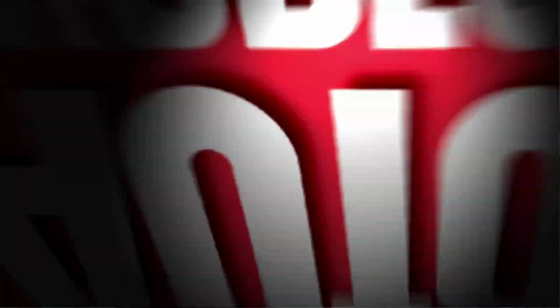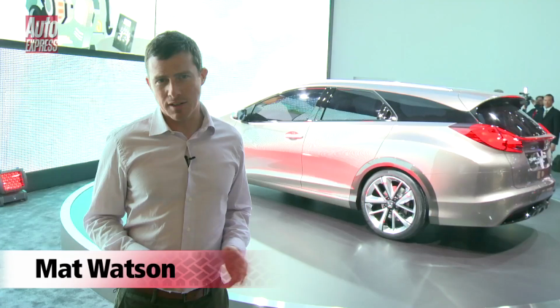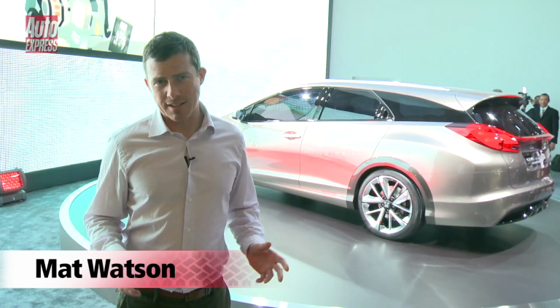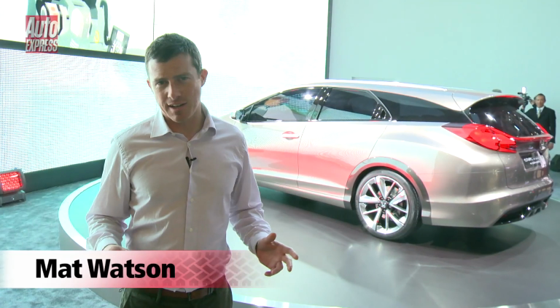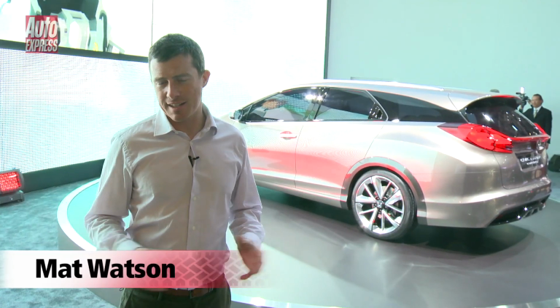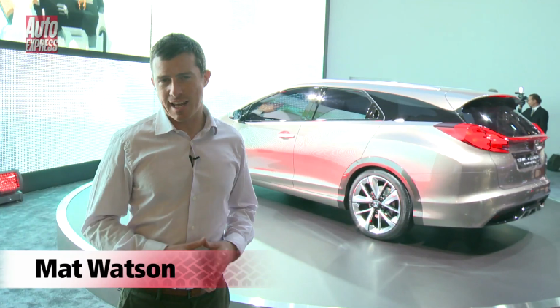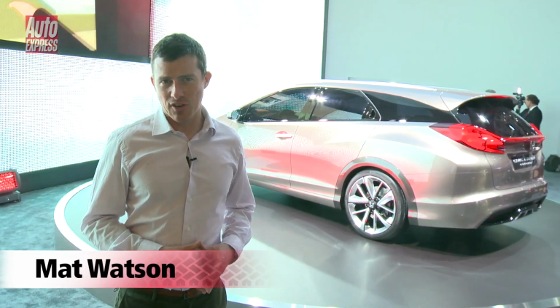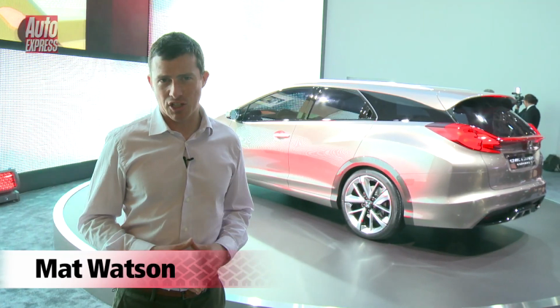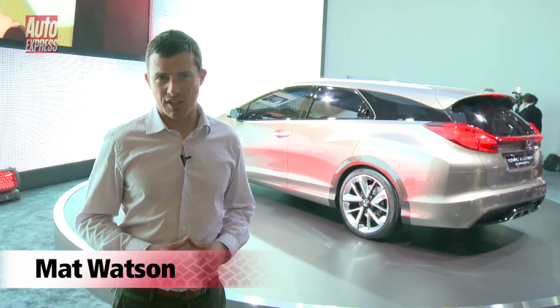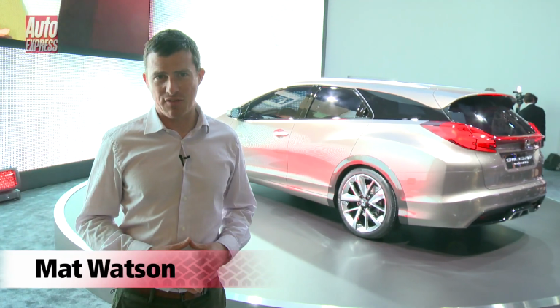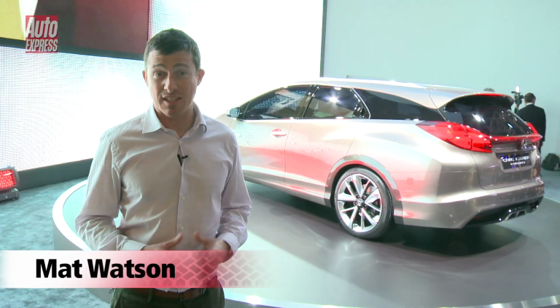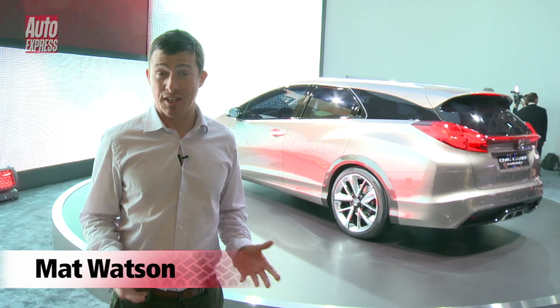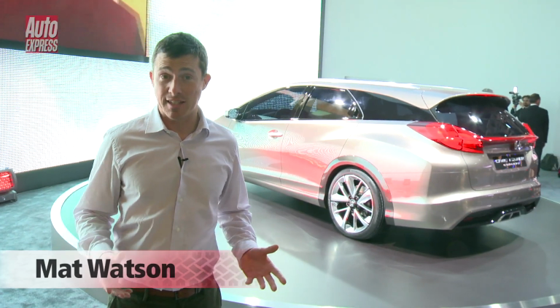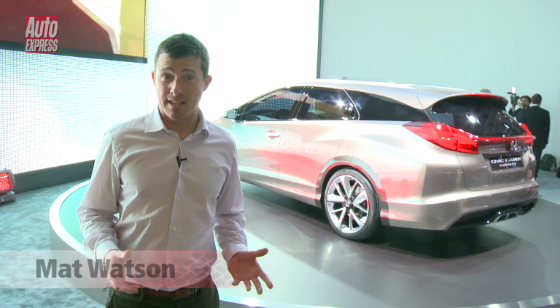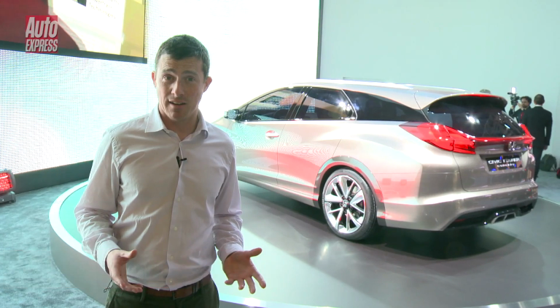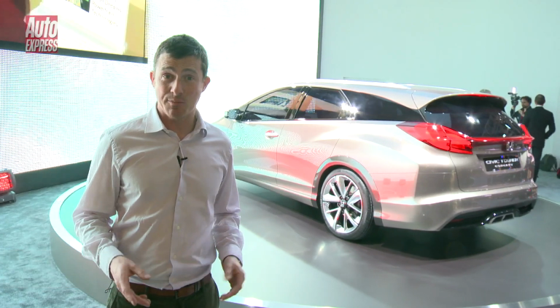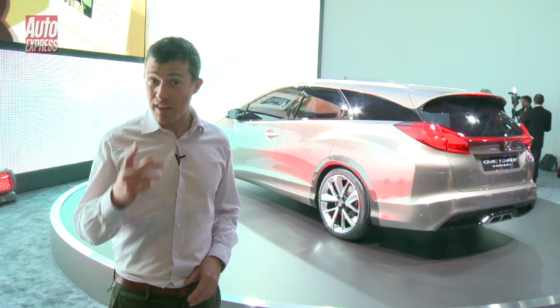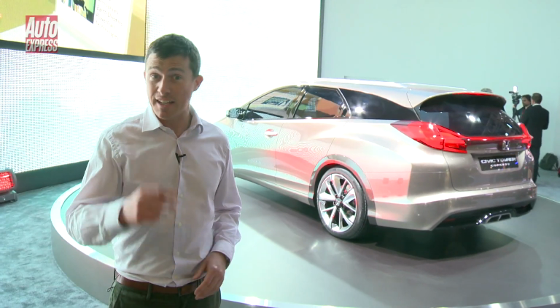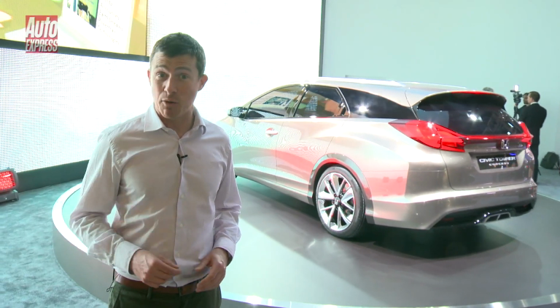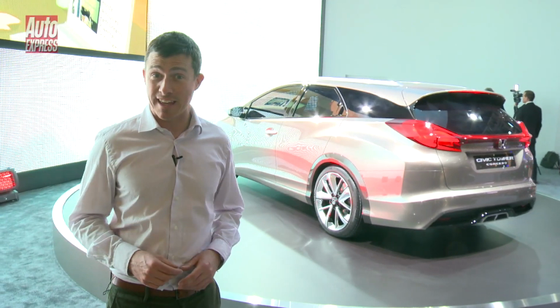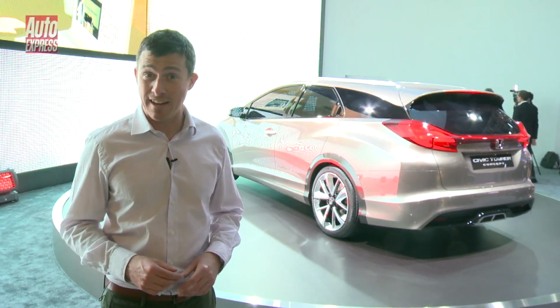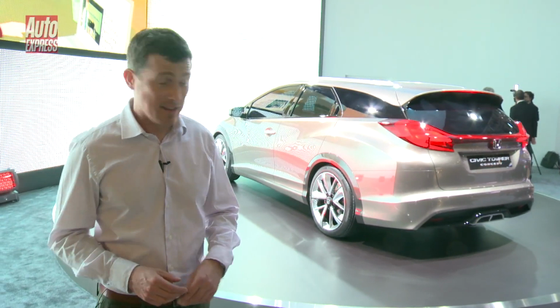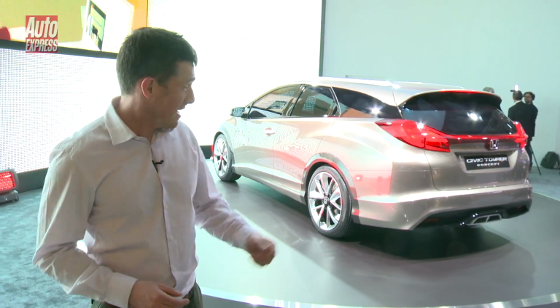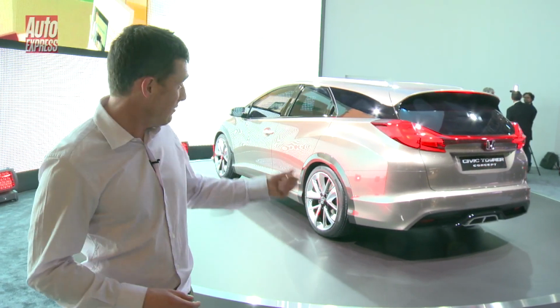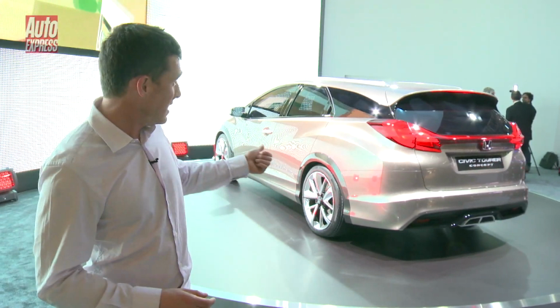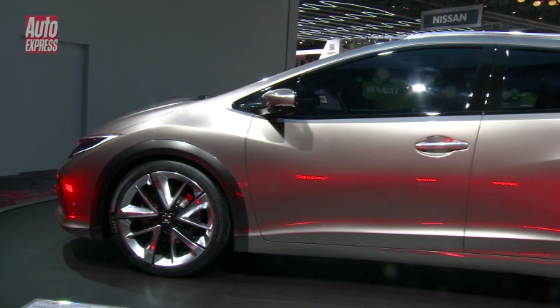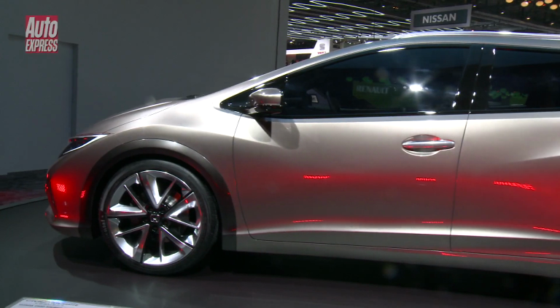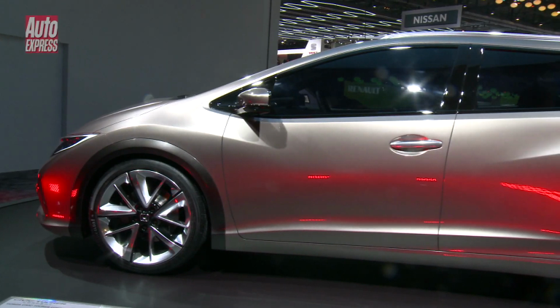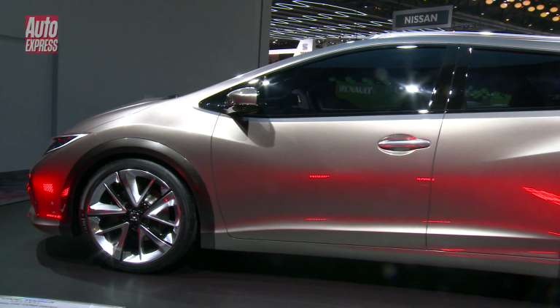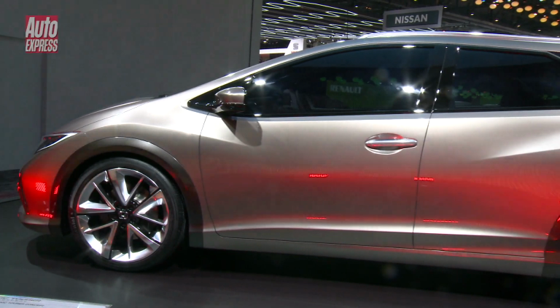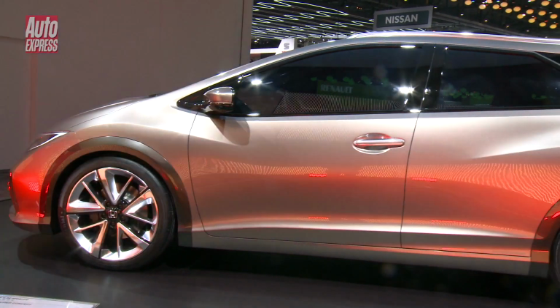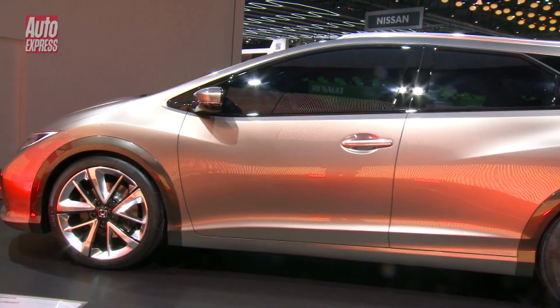Honda hasn't done an estate version of the Civic since the 1990s, but they're going to do one again — and here it is, the Civic Tourer.